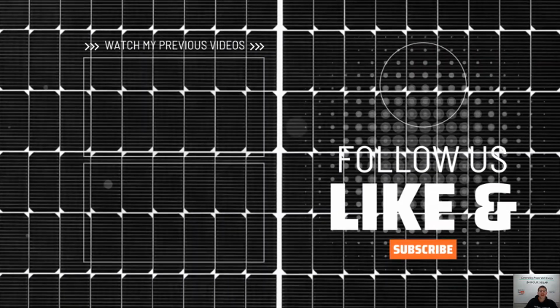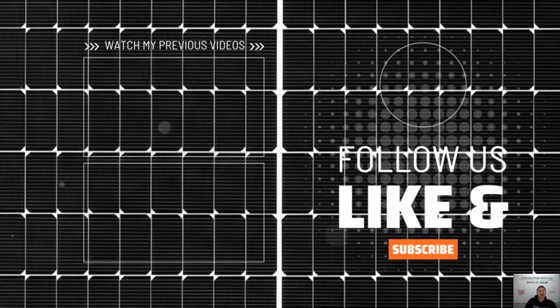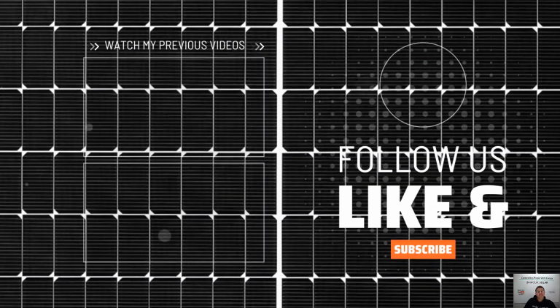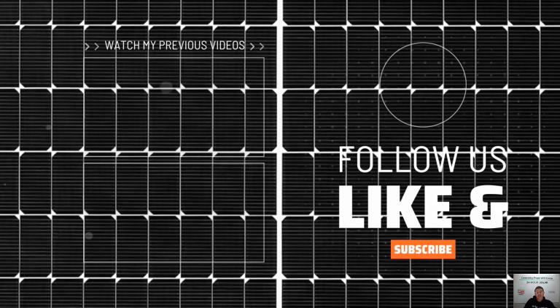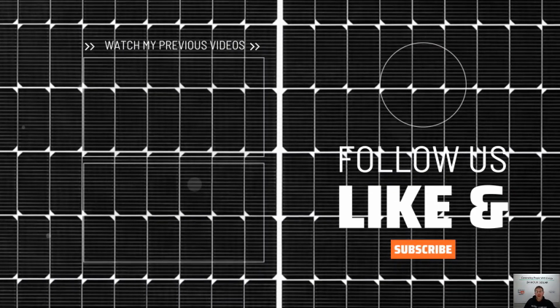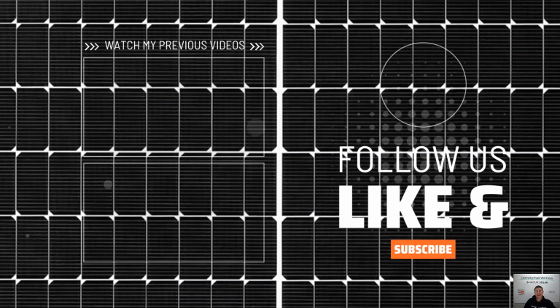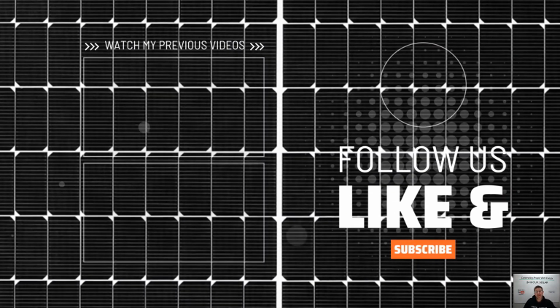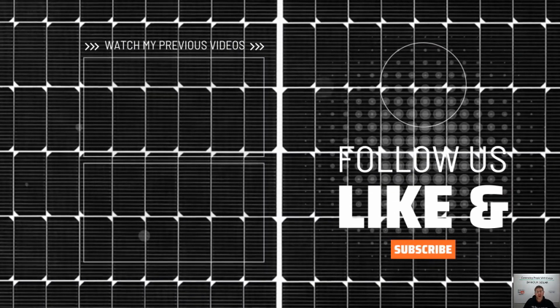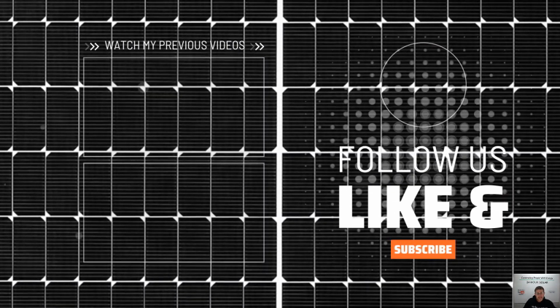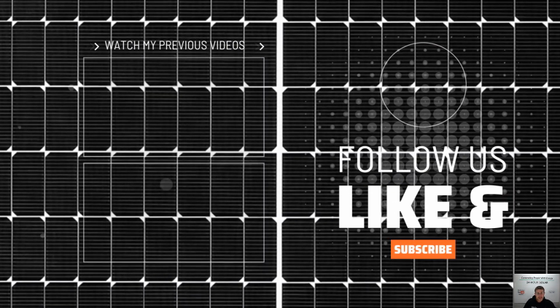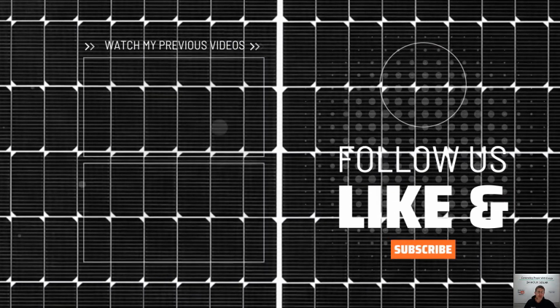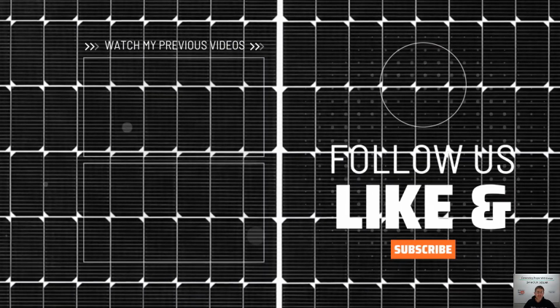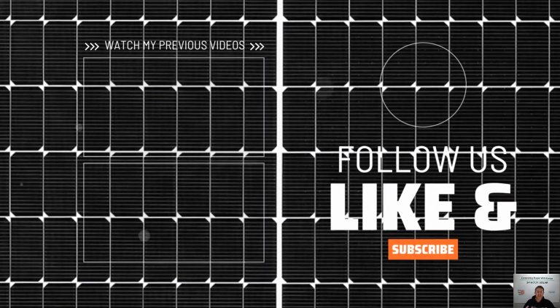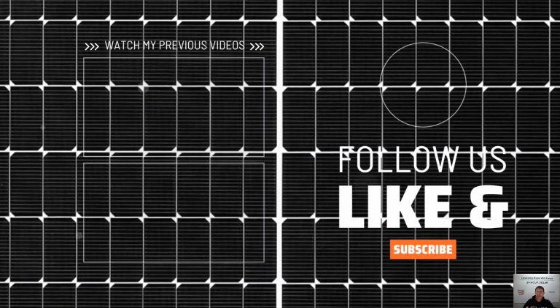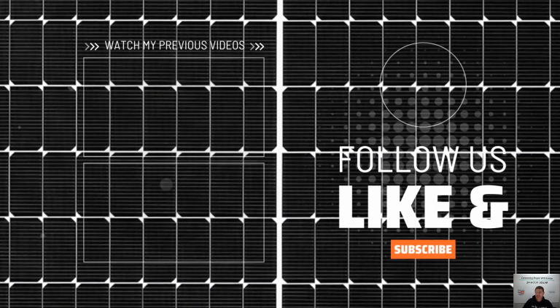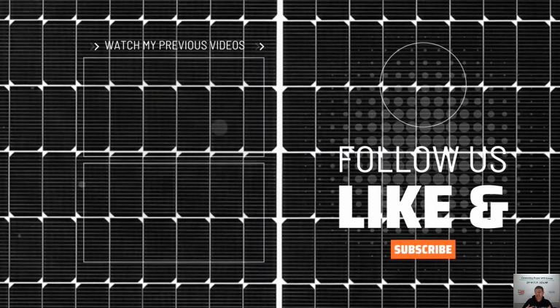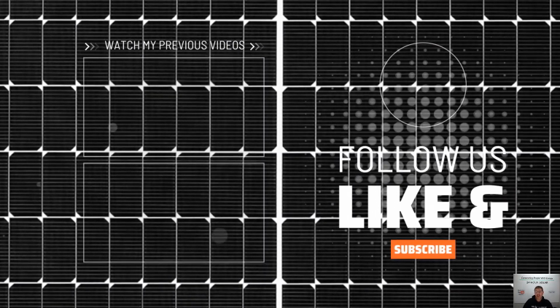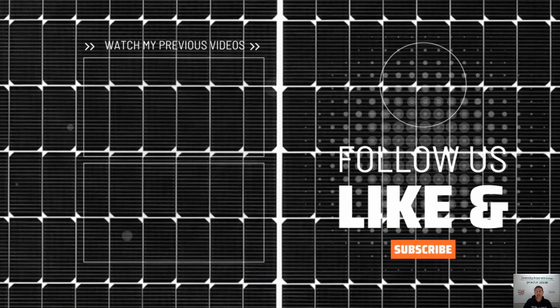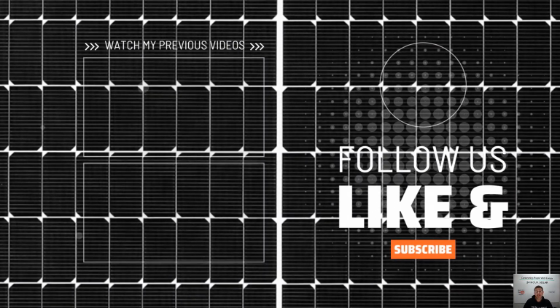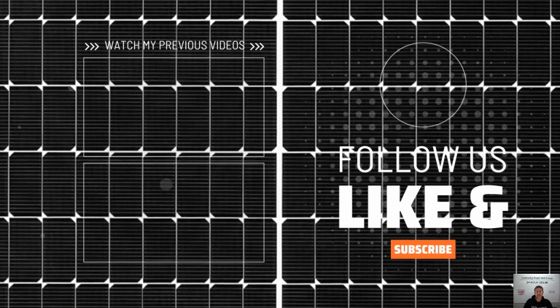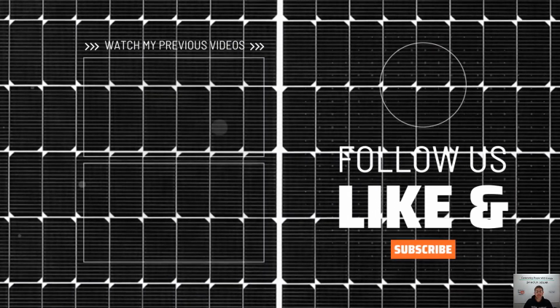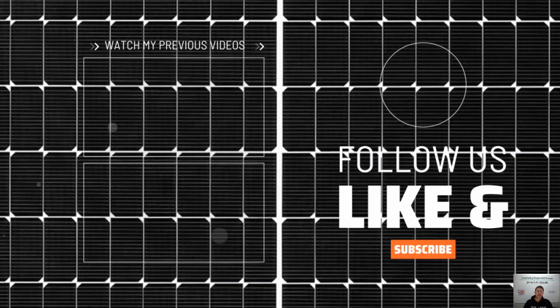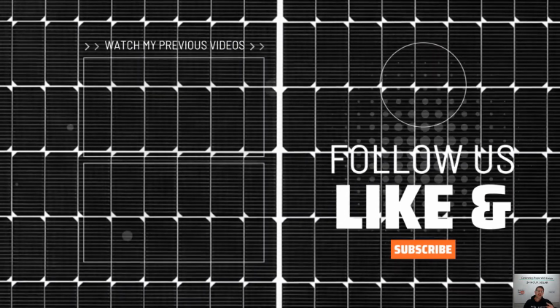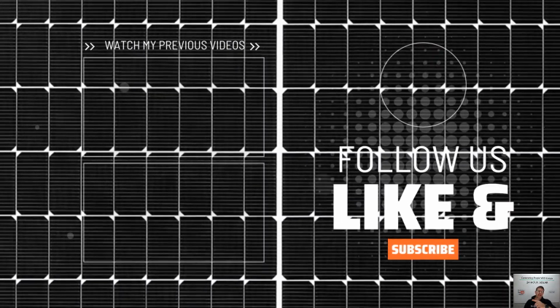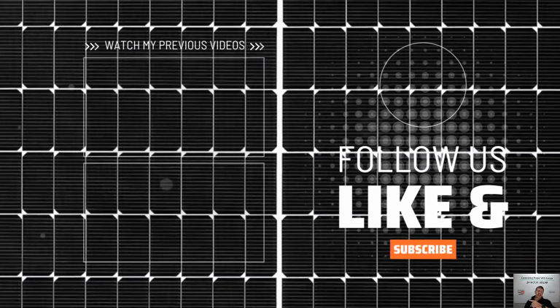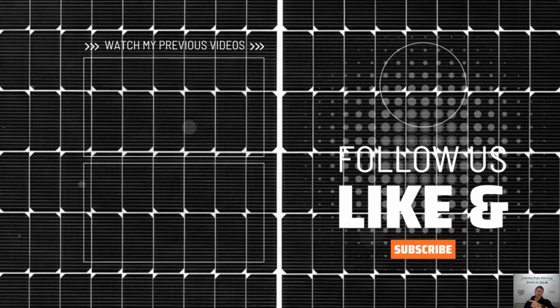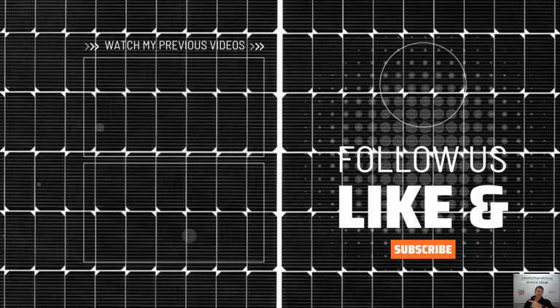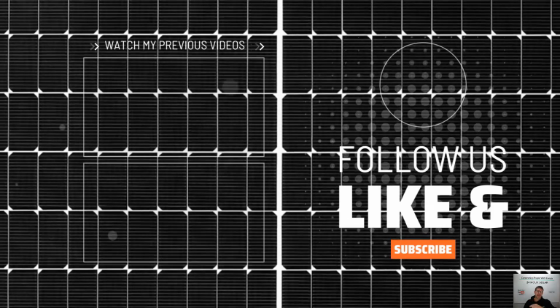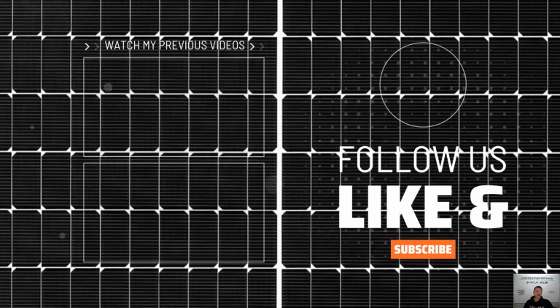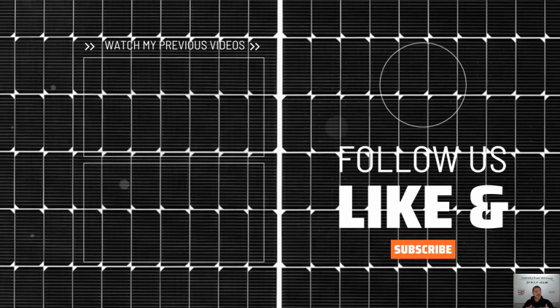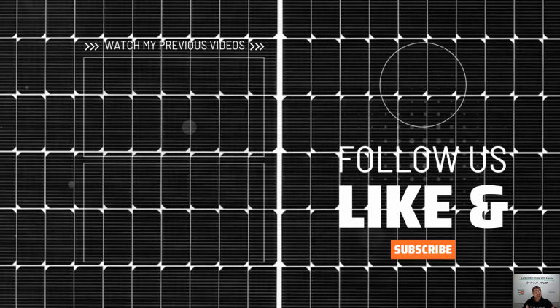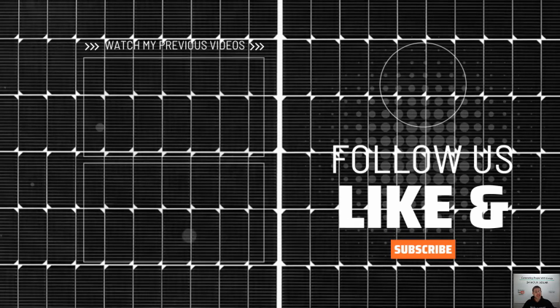For a more in-depth overview of off-grid living and designing a solar system, check out this video here. See you in the next one.